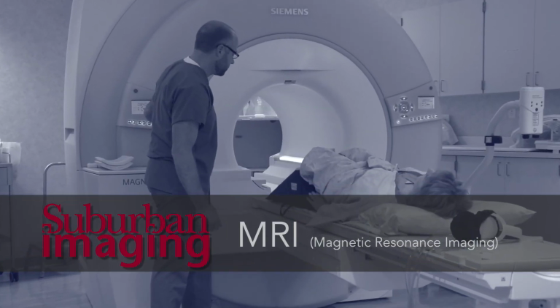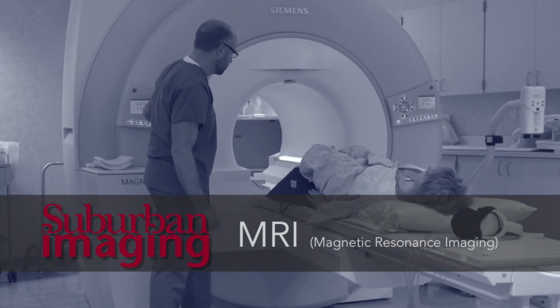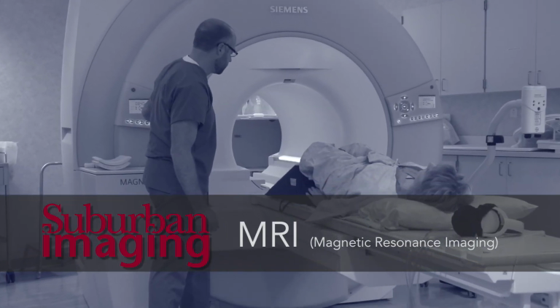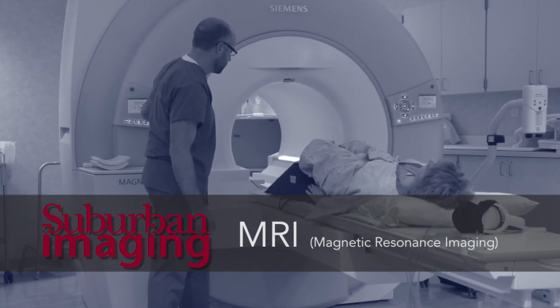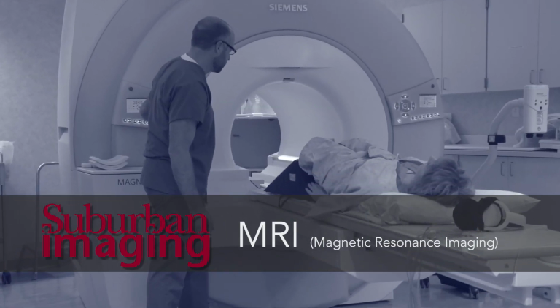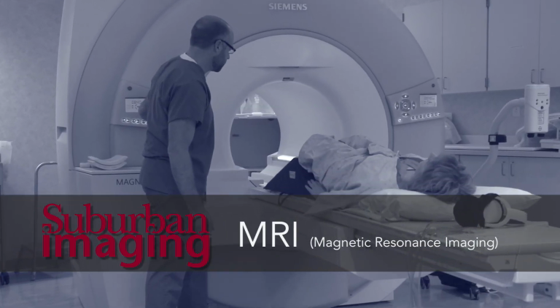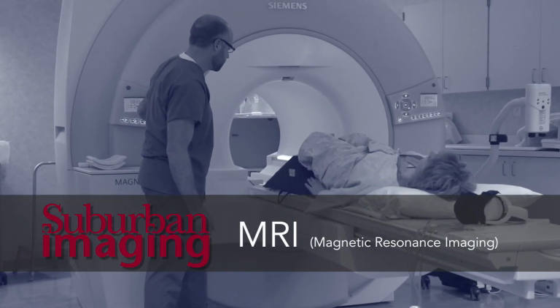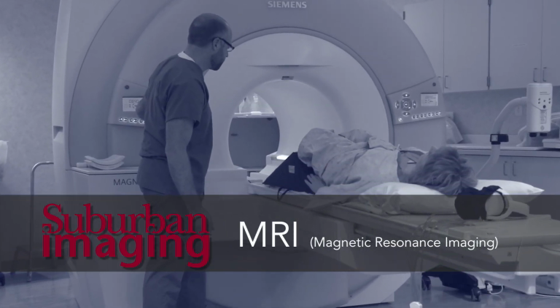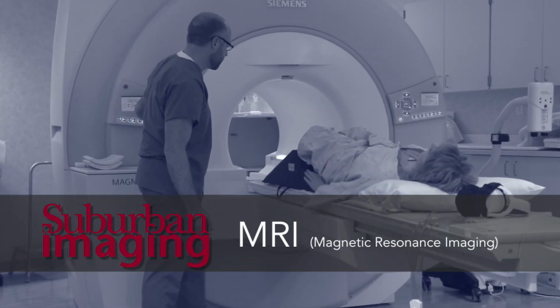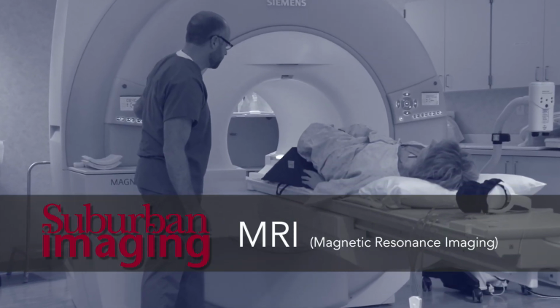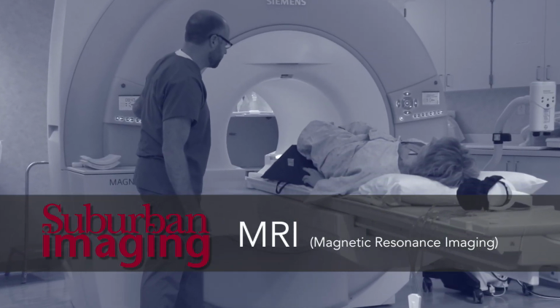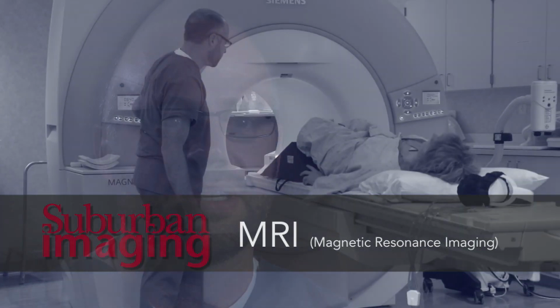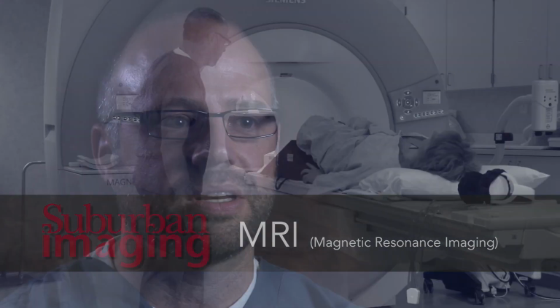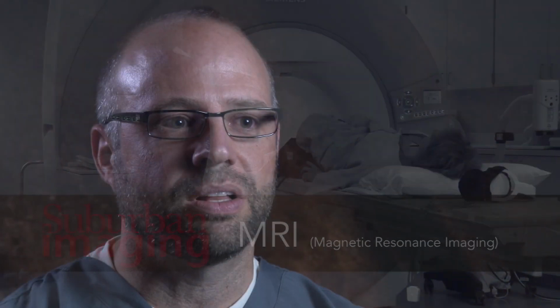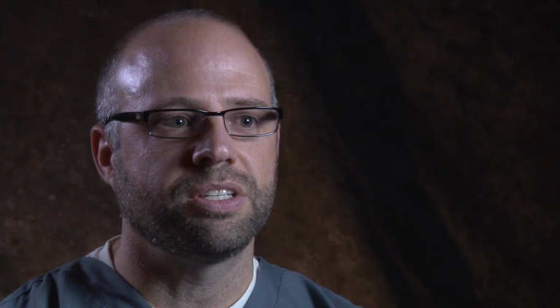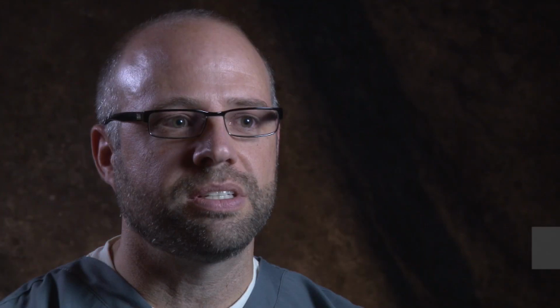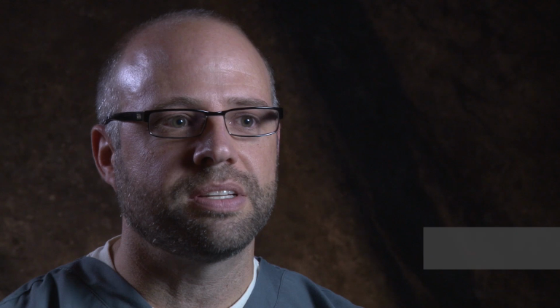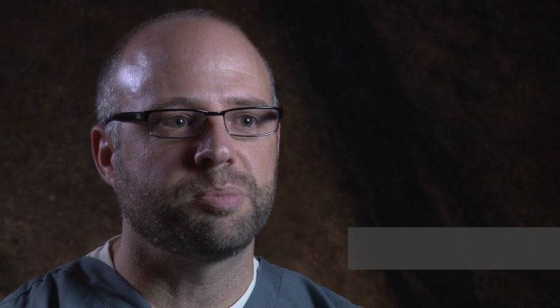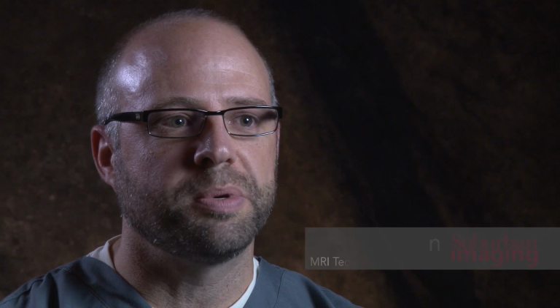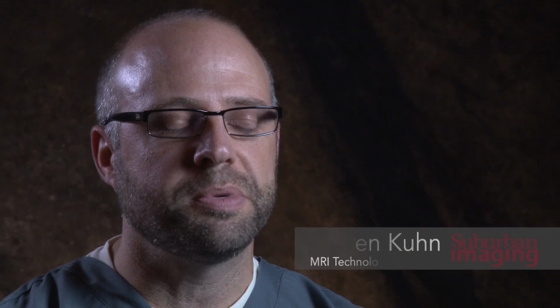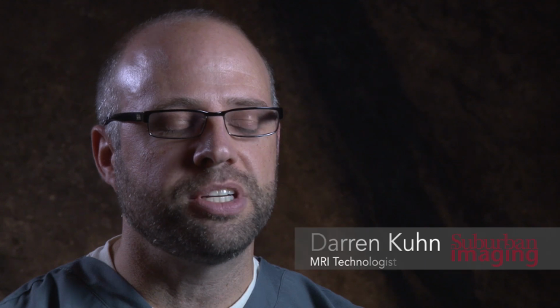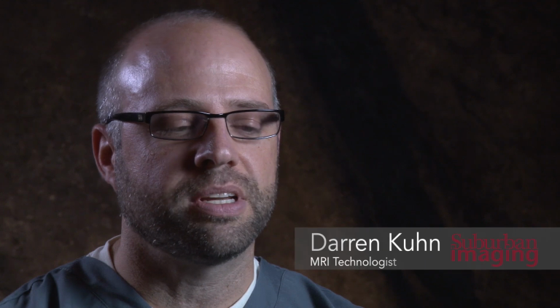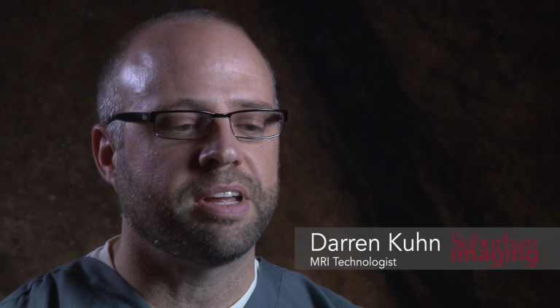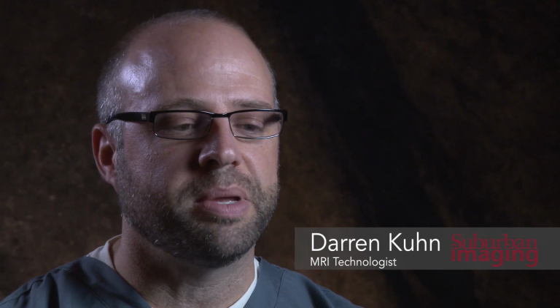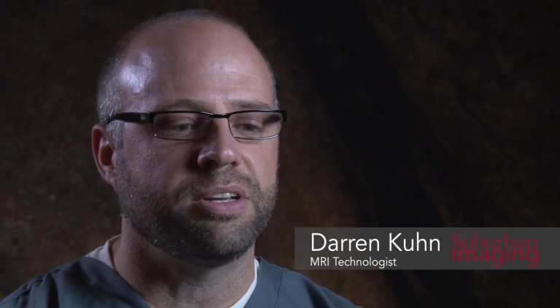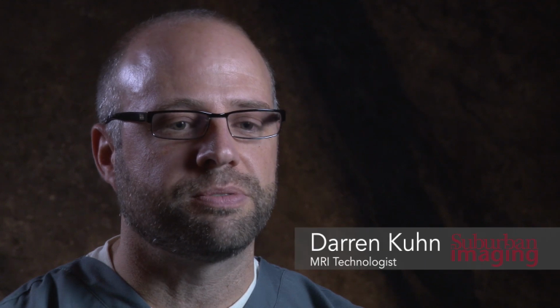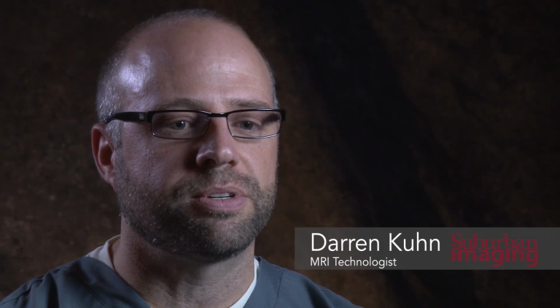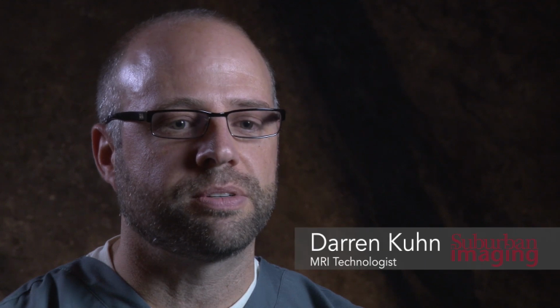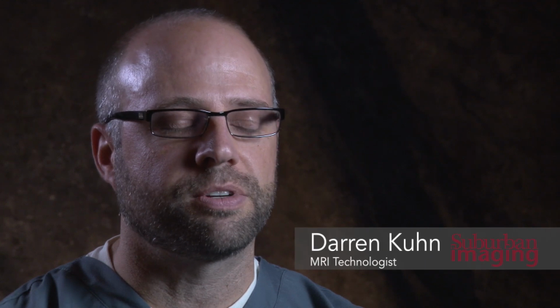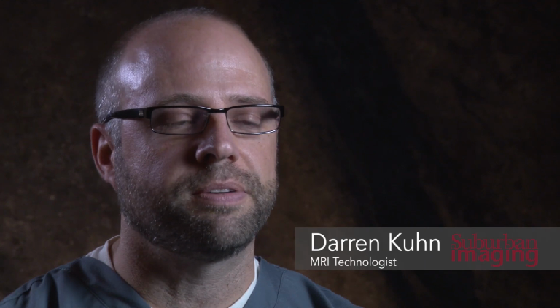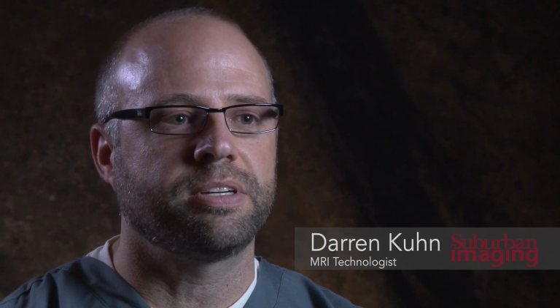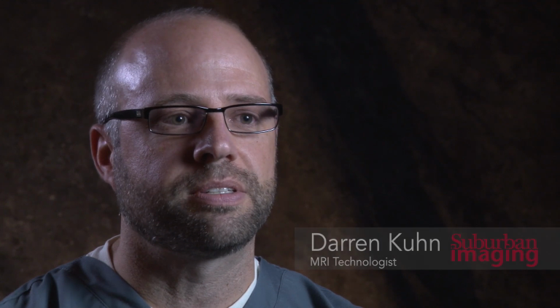My name is Darren Kuhn, MRI technologist at Suburban Imaging, and I've been here for 11 years.